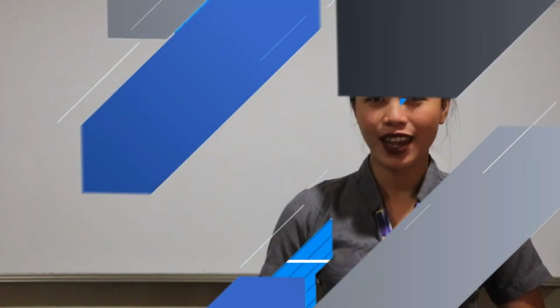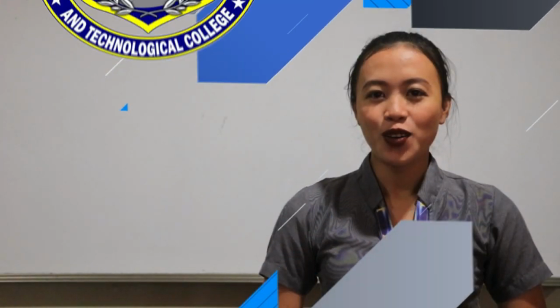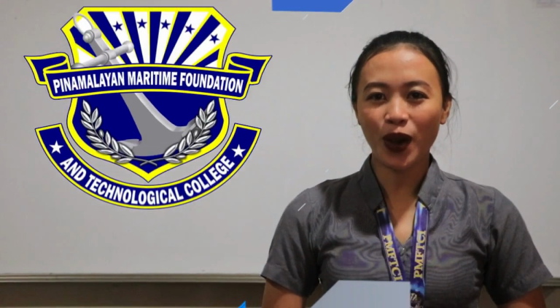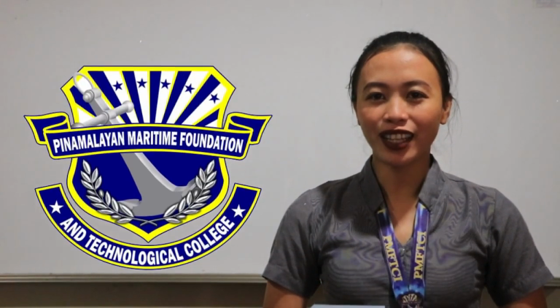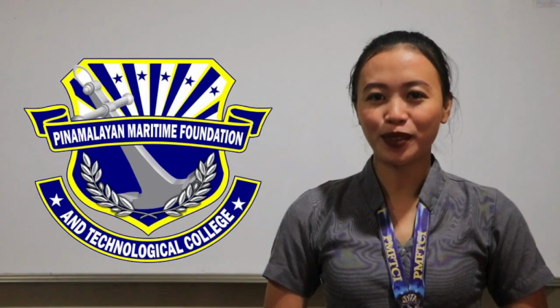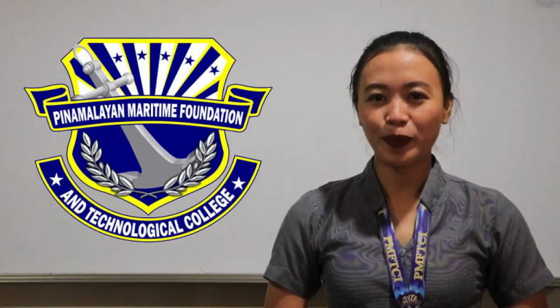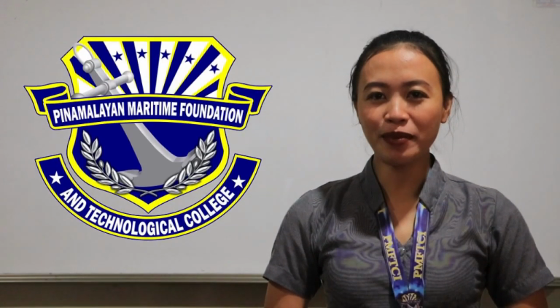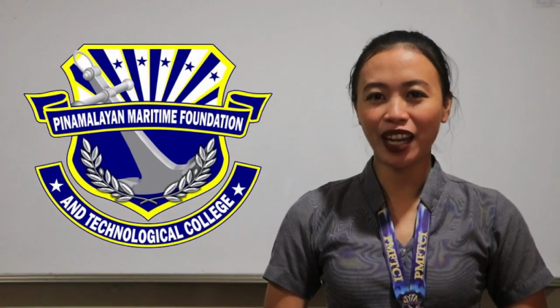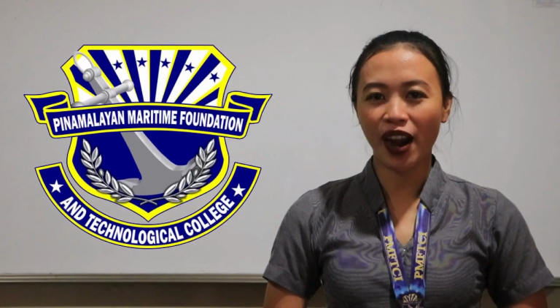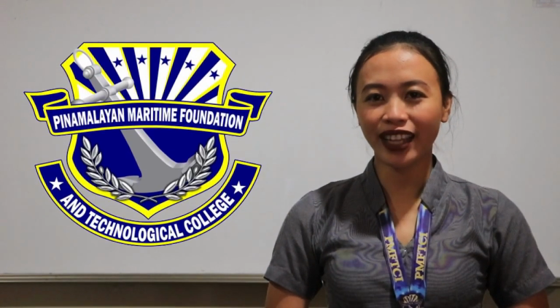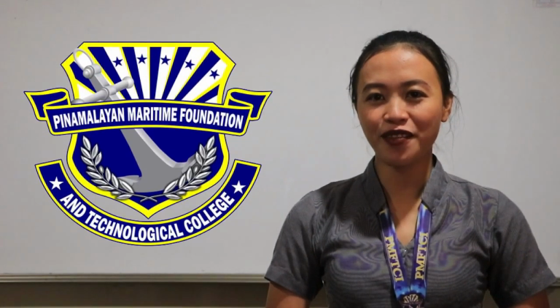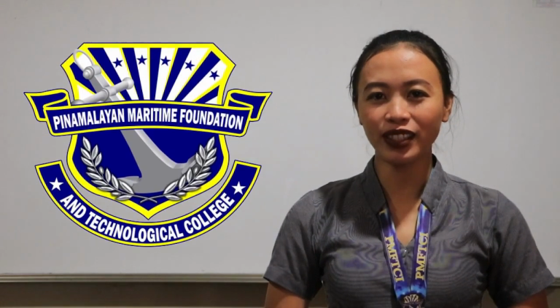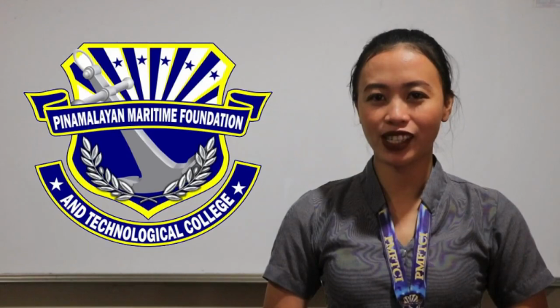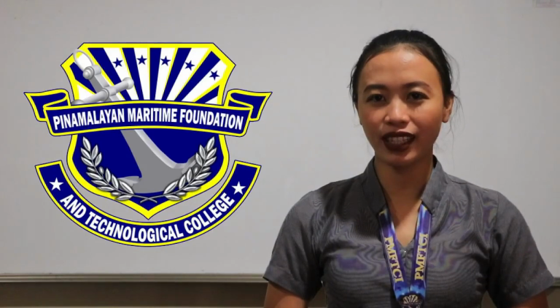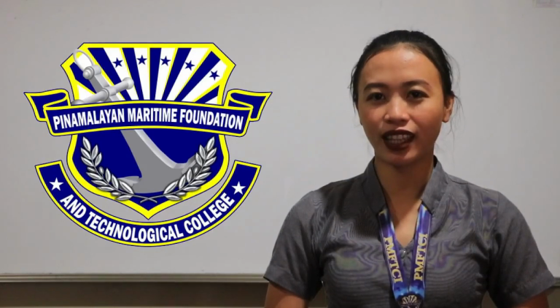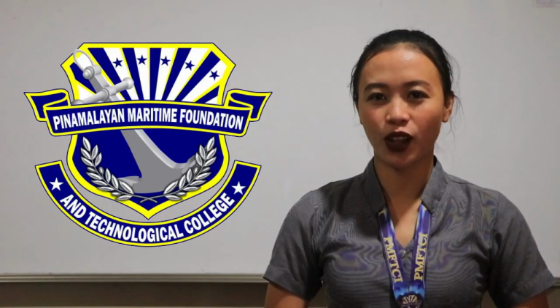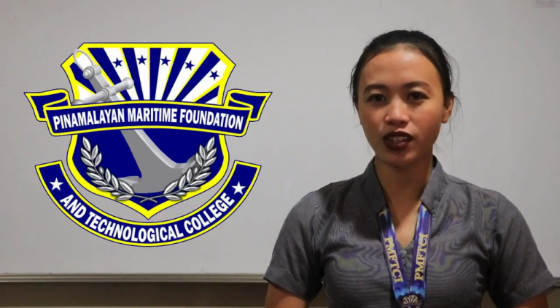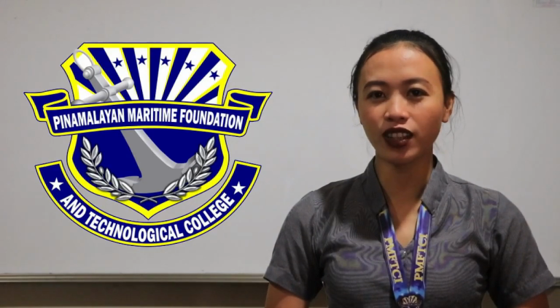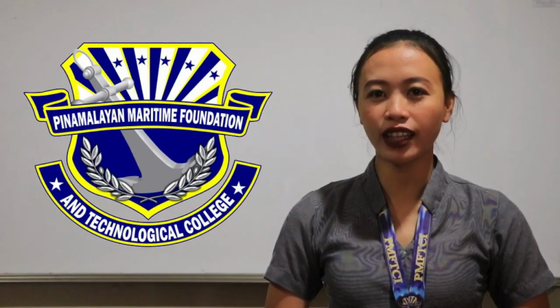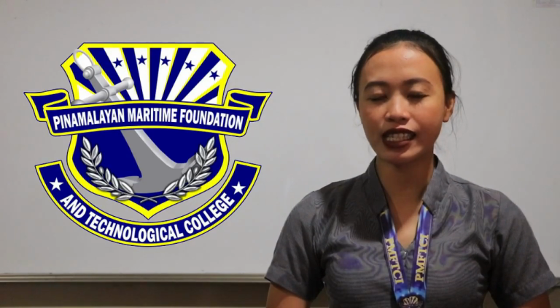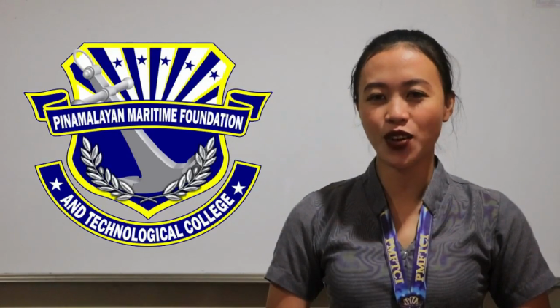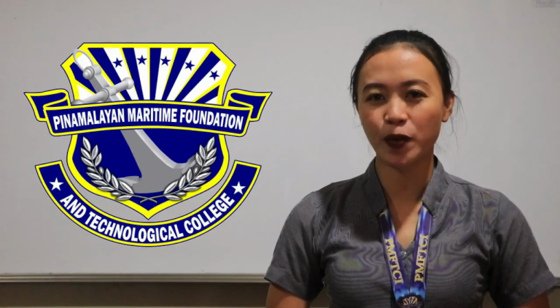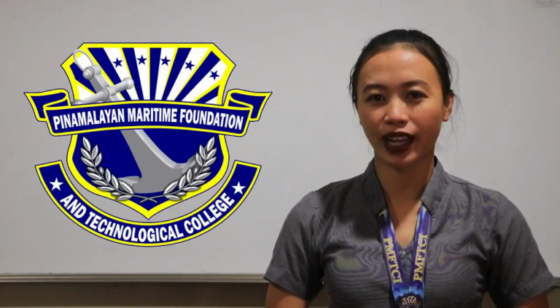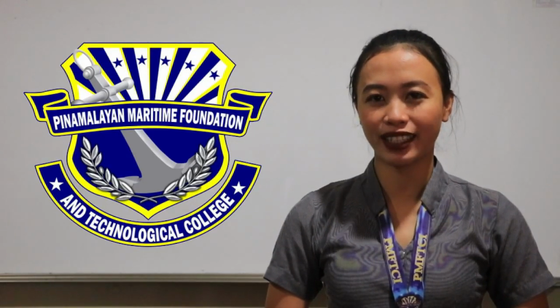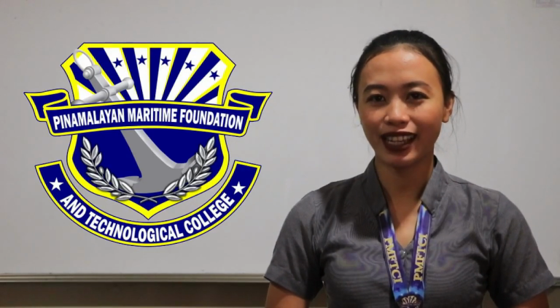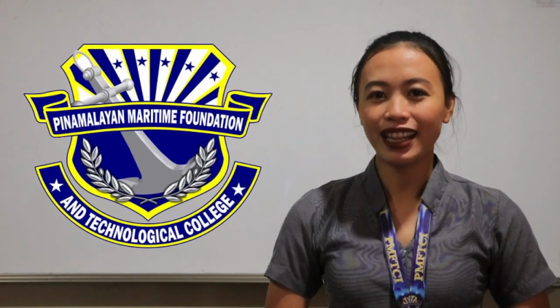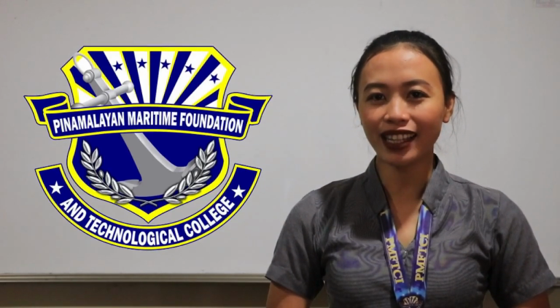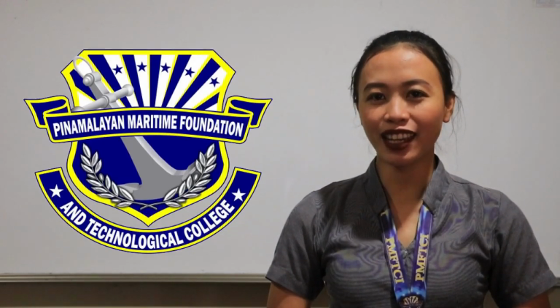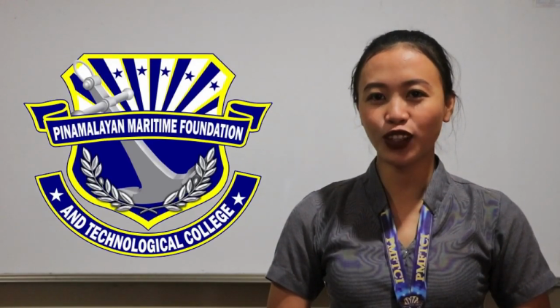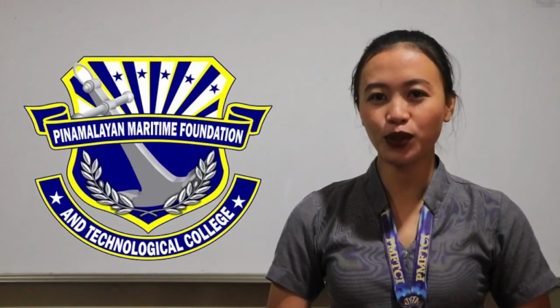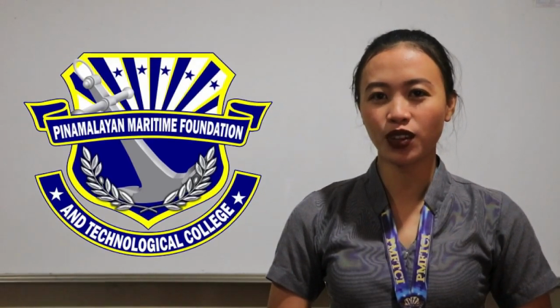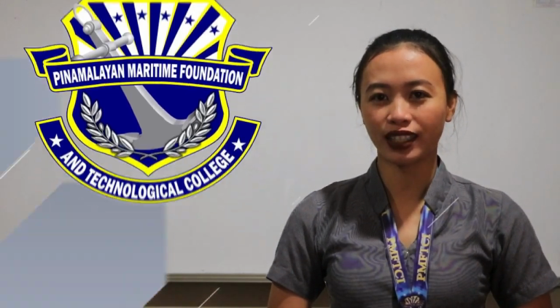Welcome to Pinamalayan Maritime Foundation and Technological College Incorporated. Let's get you started.